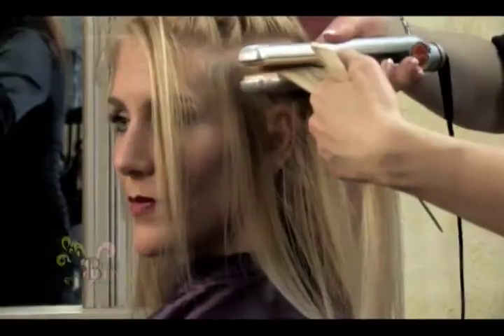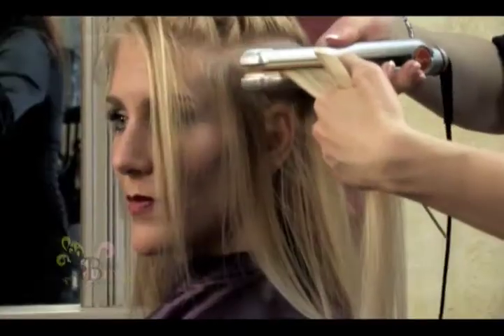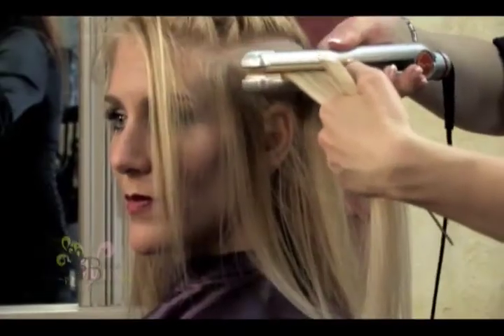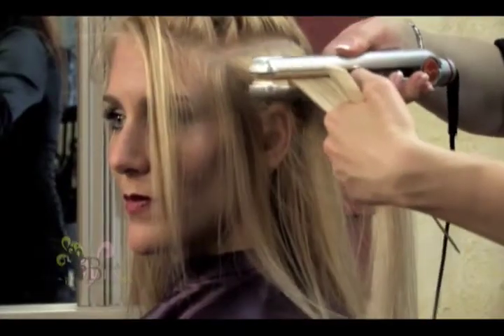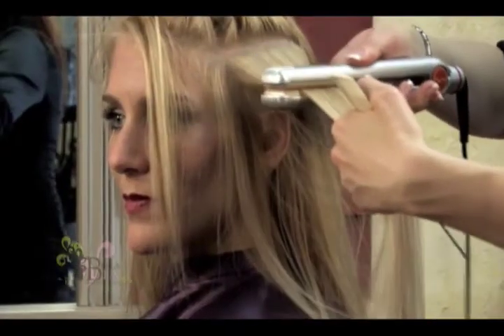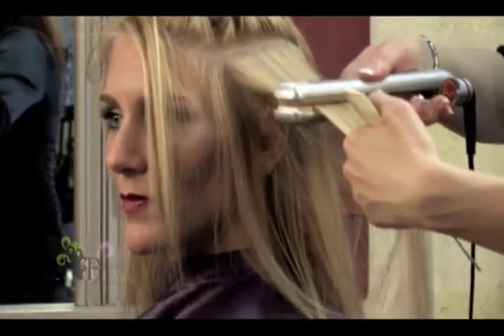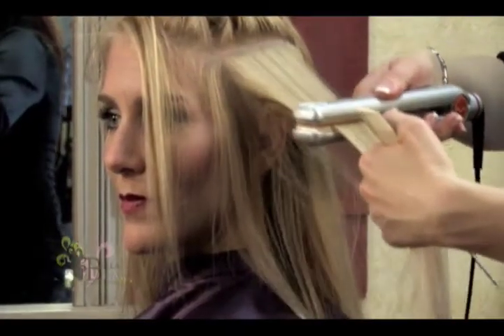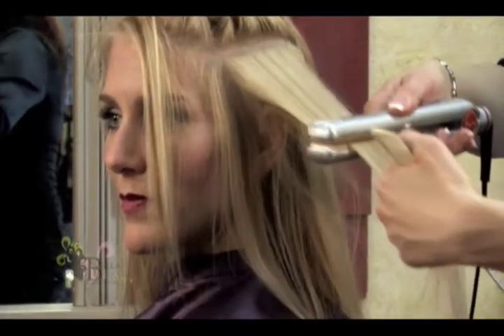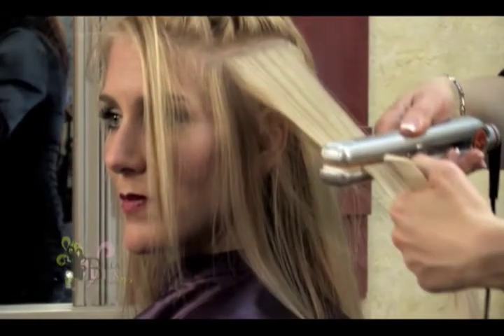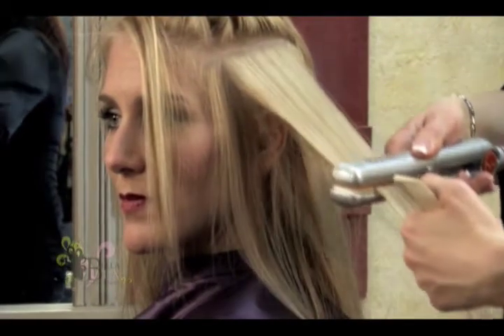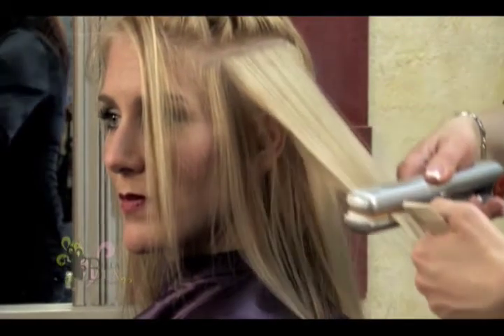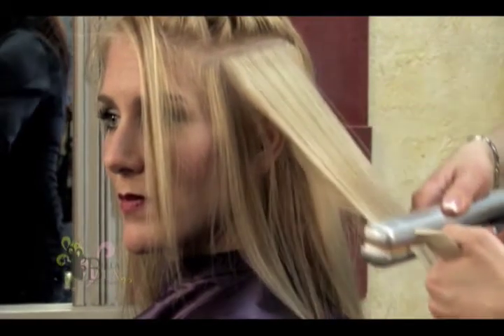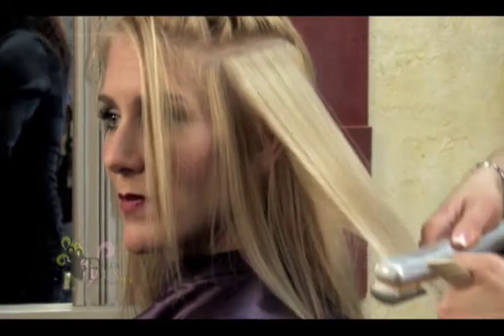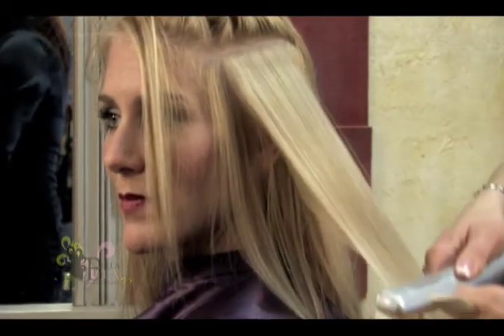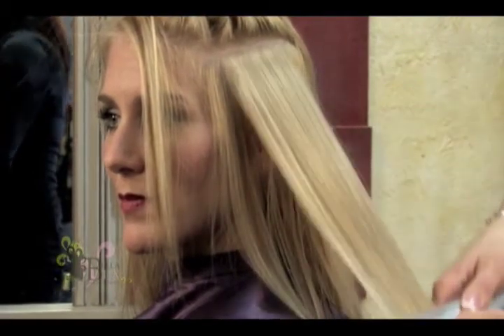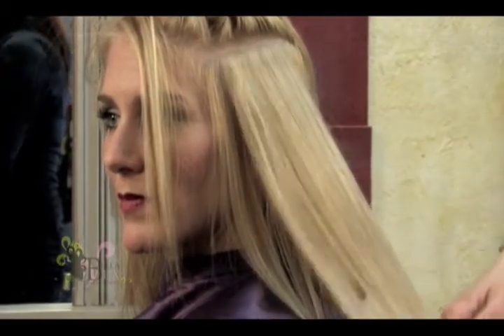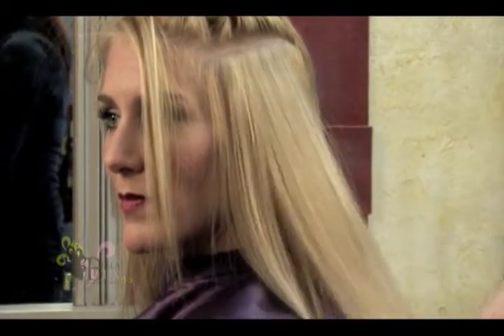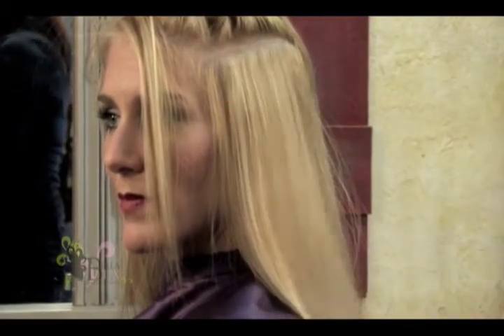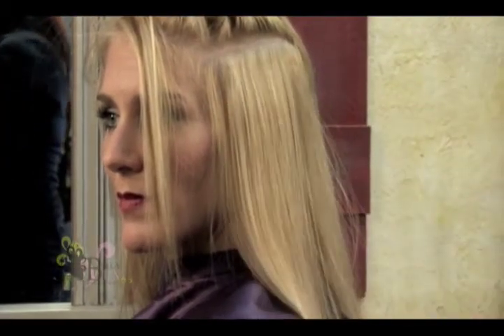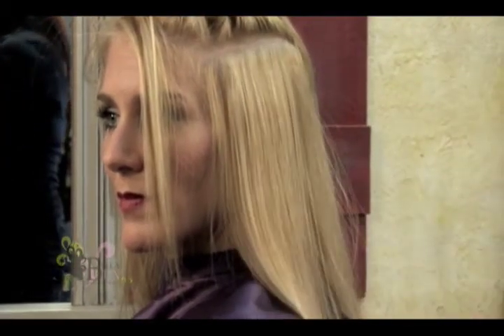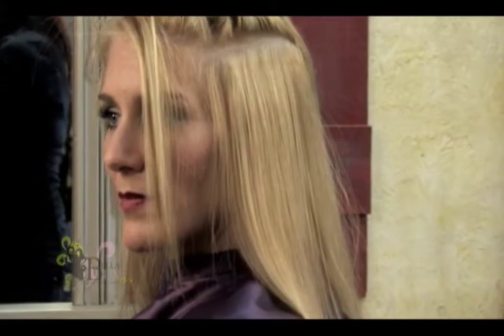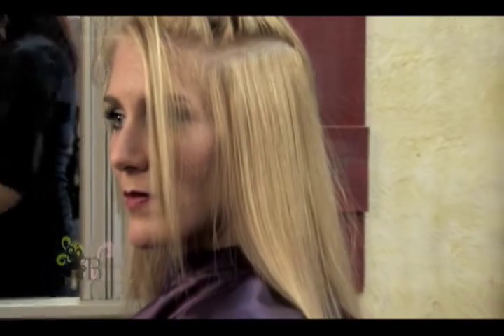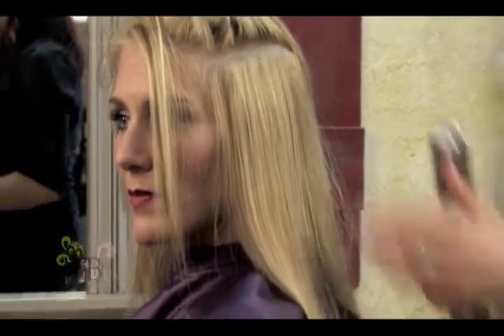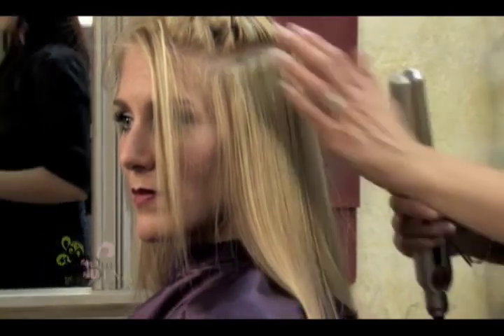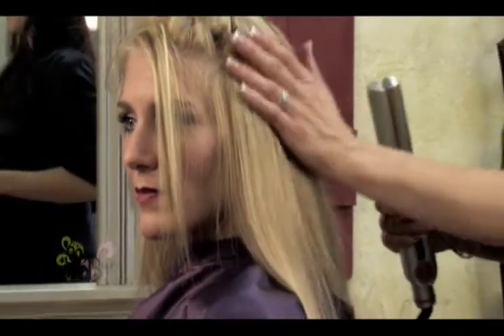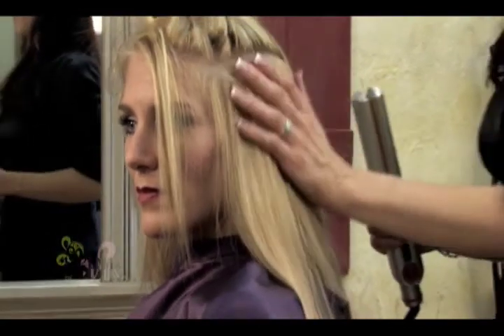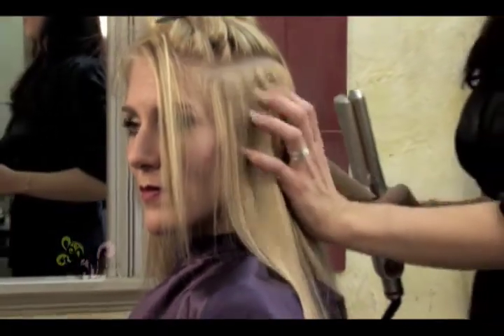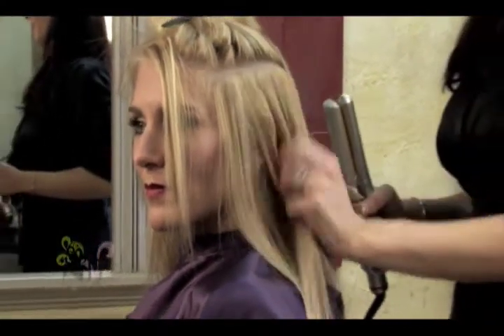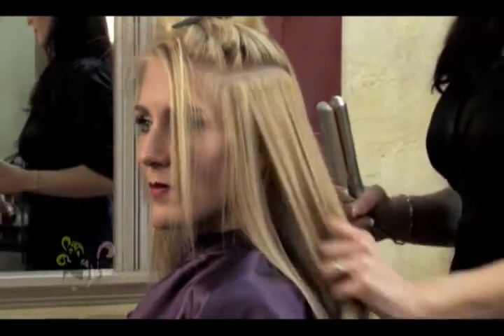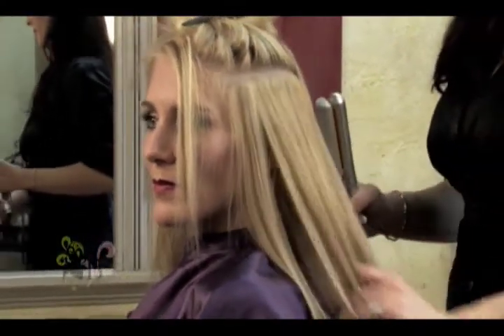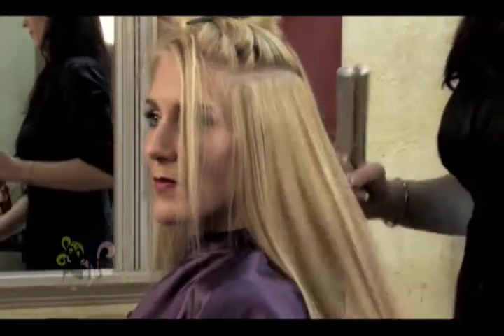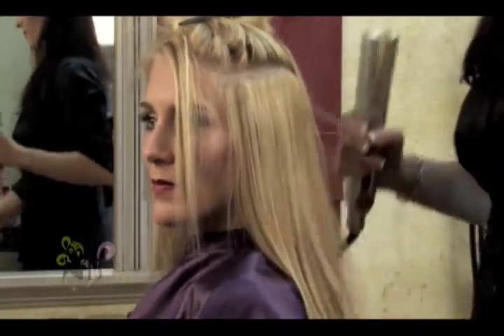Waves, kinks, and flyaways can make the application process difficult, so use a flat iron to smooth out the hair.